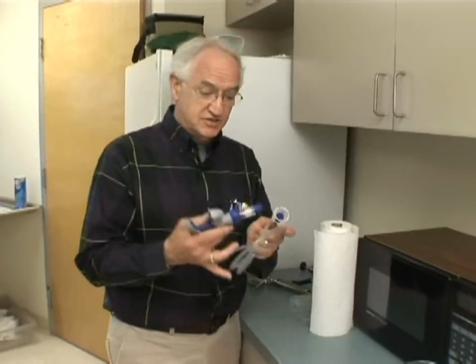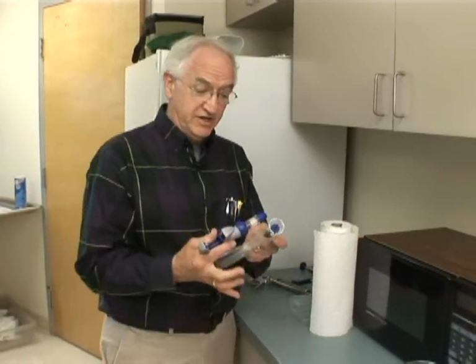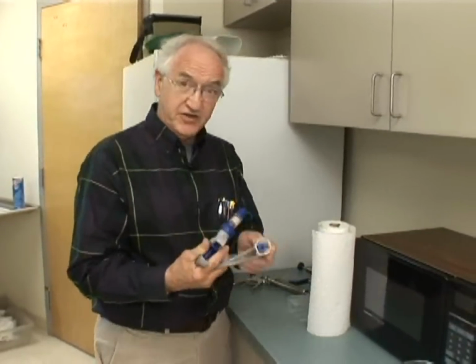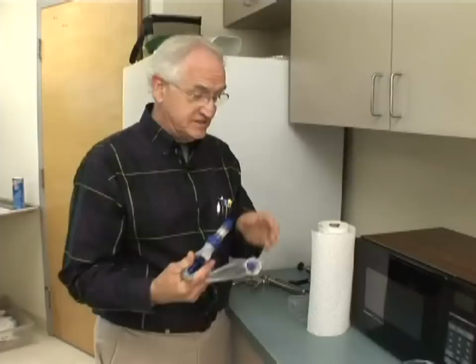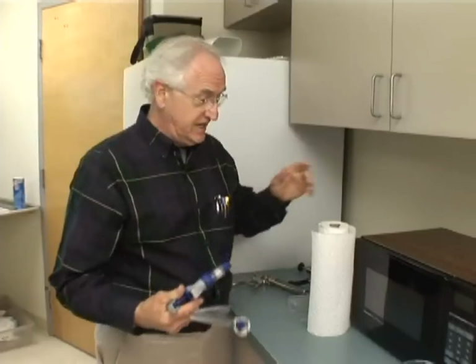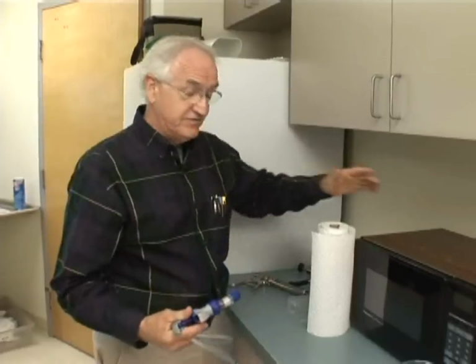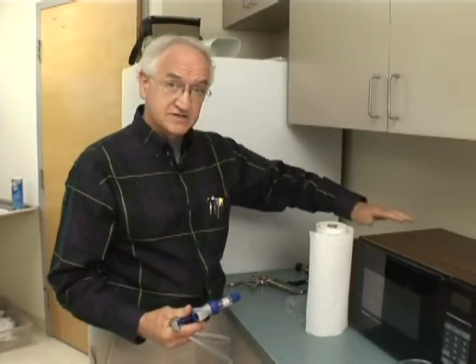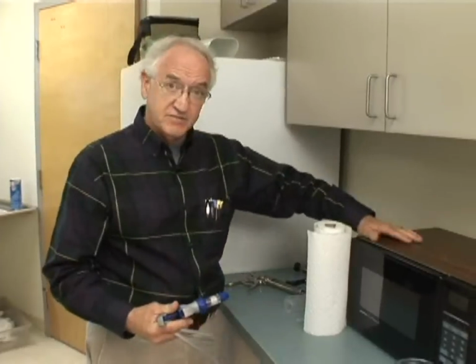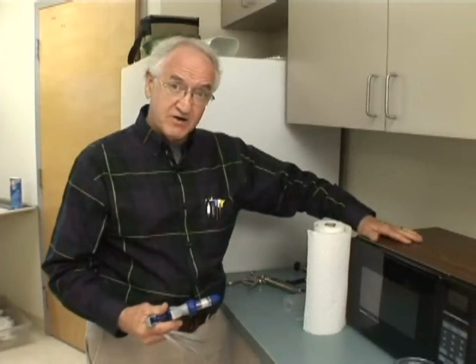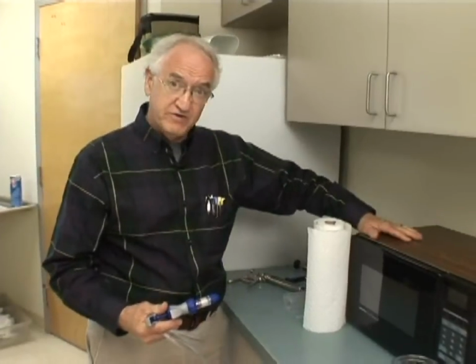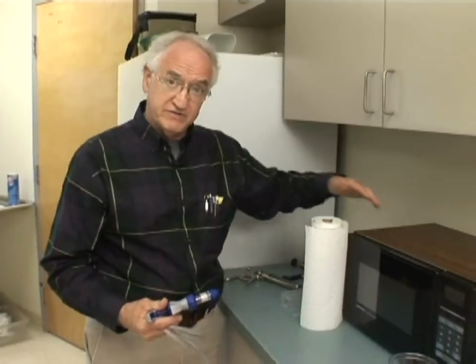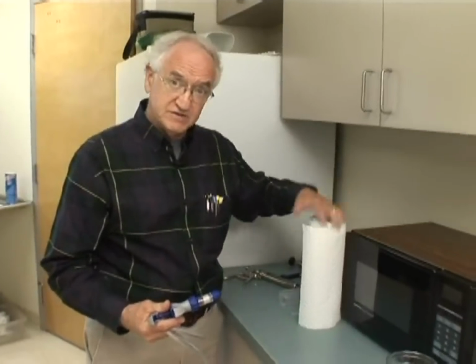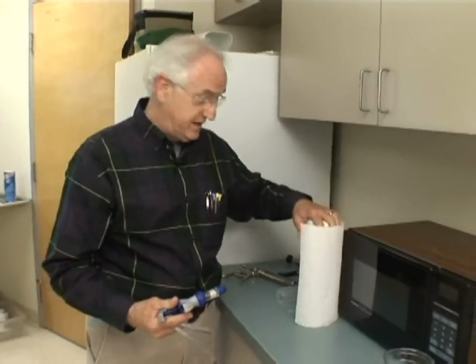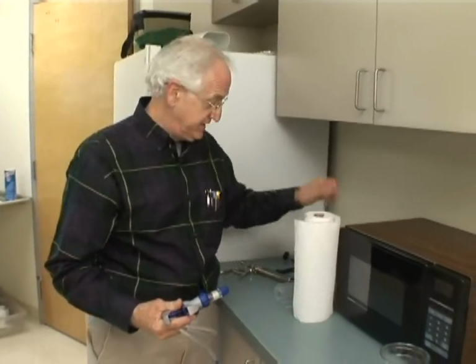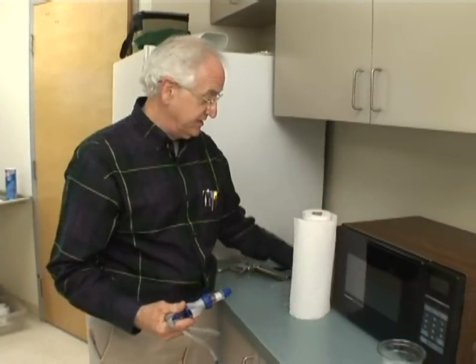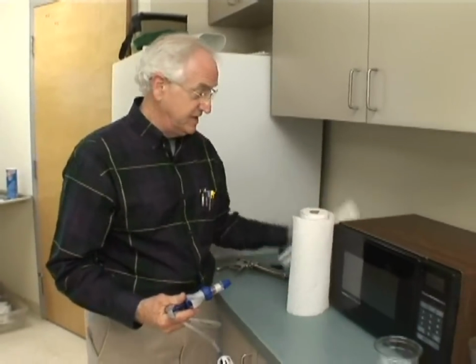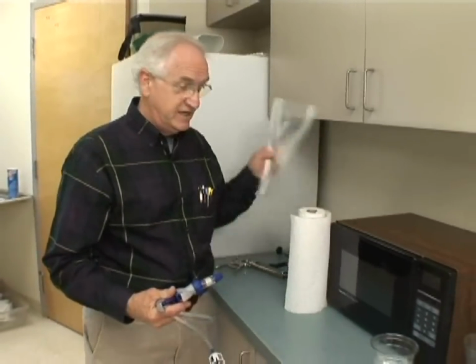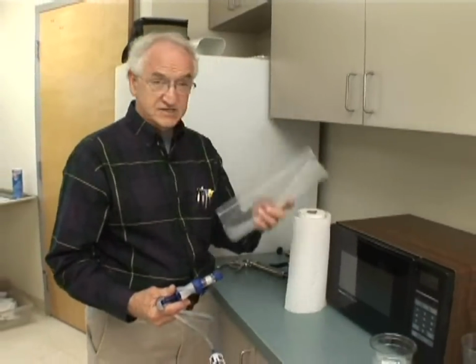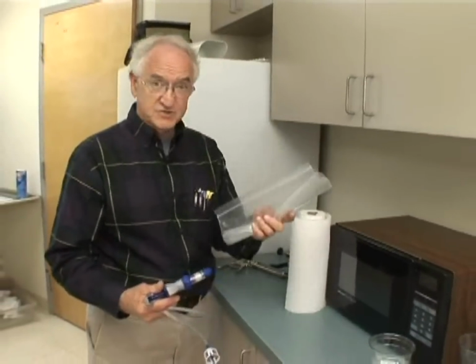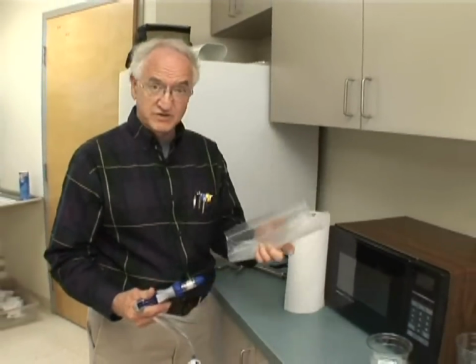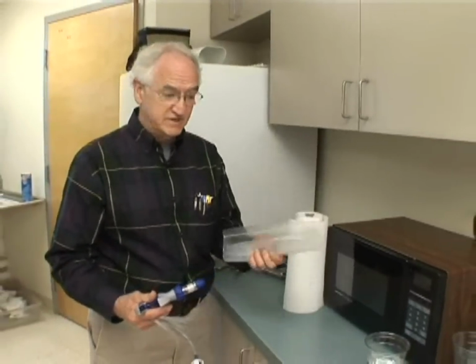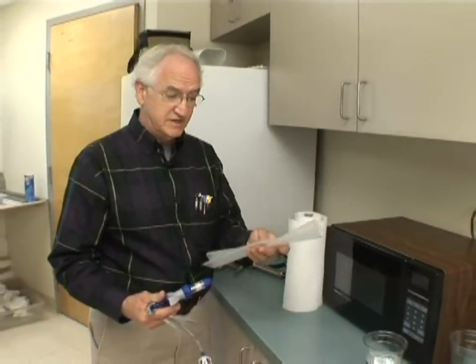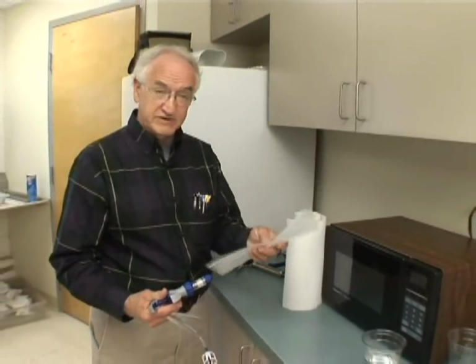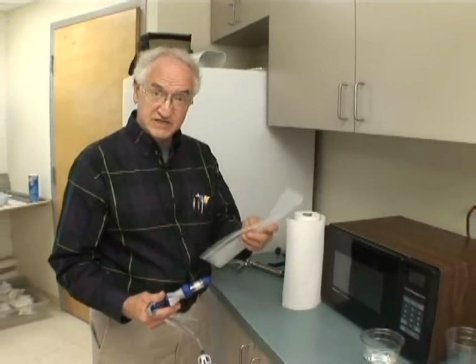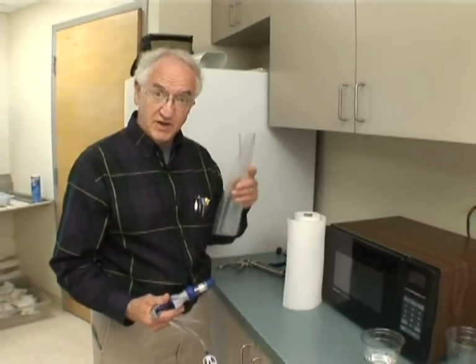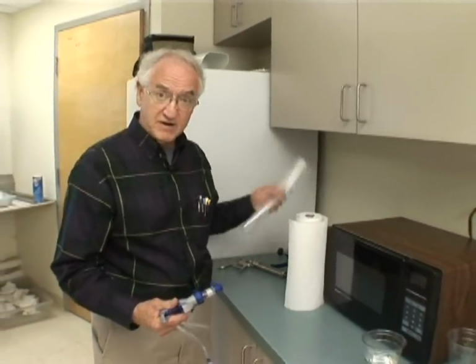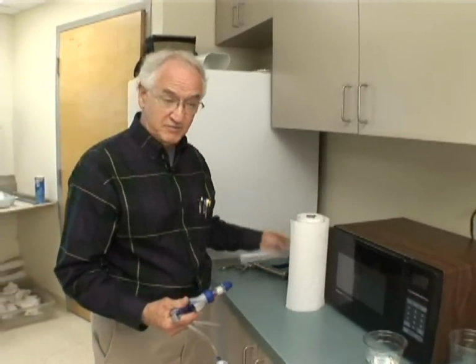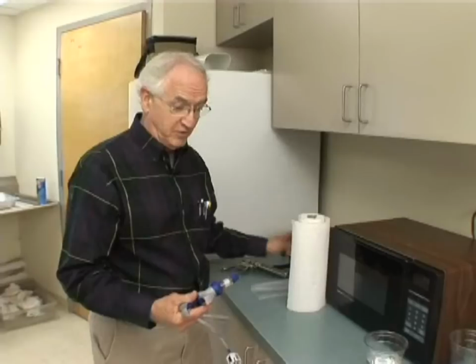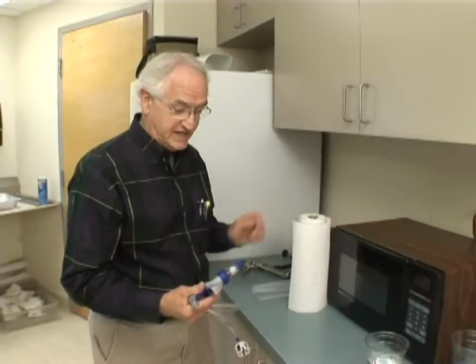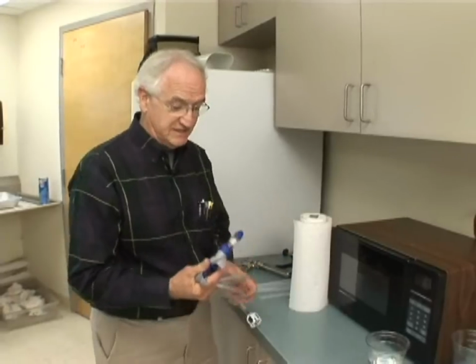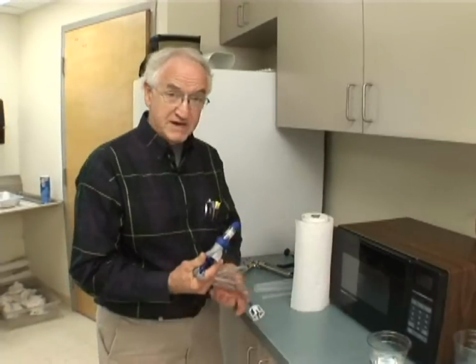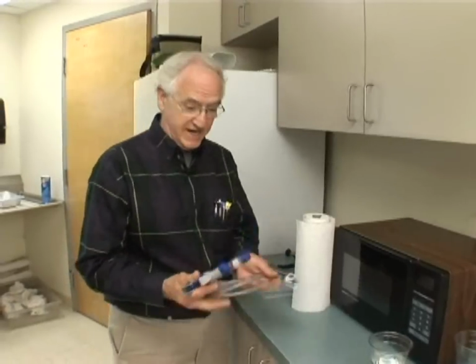The other things I need for this is a microwave oven, some paper towels, and some sort of a ziplock plastic bag.